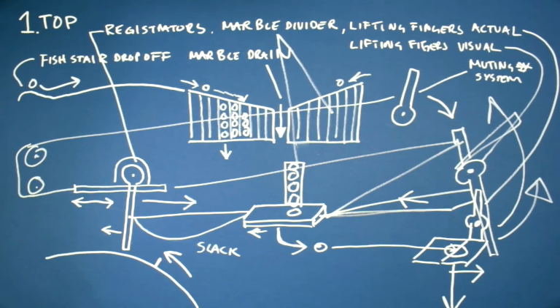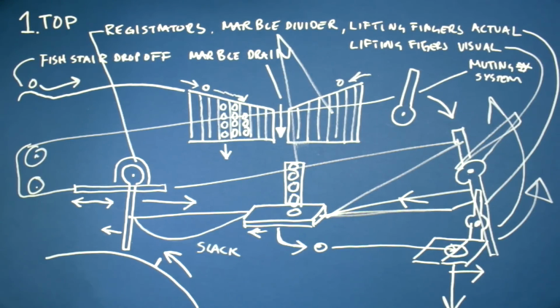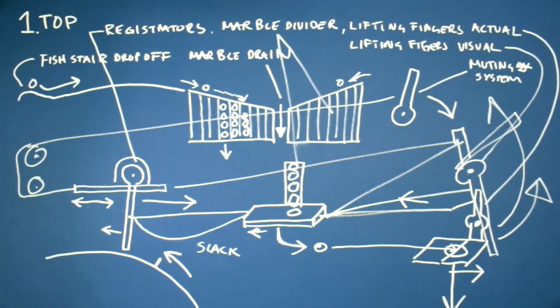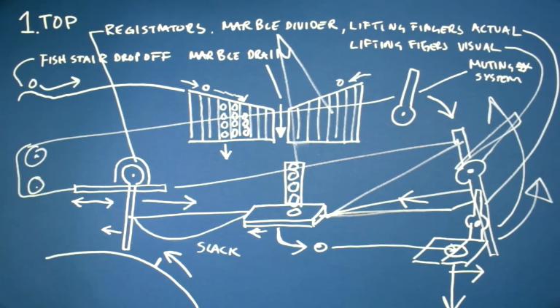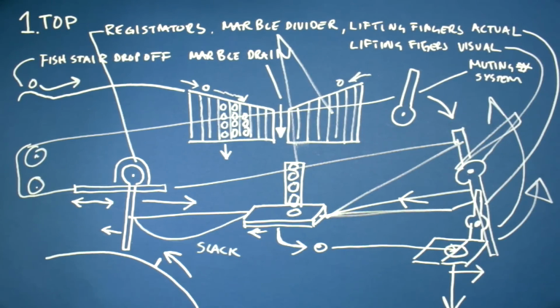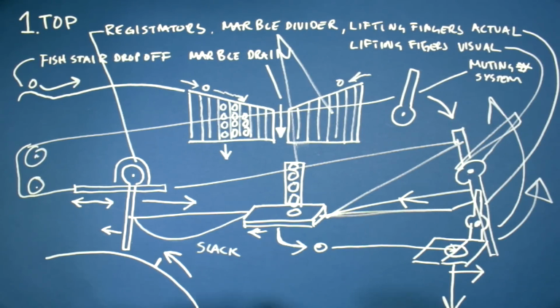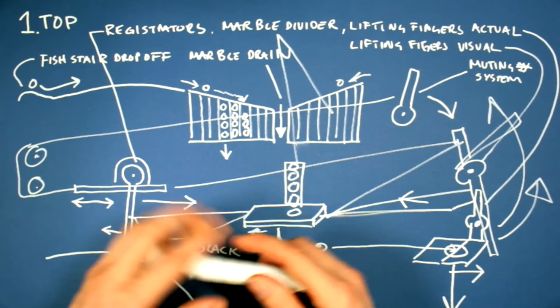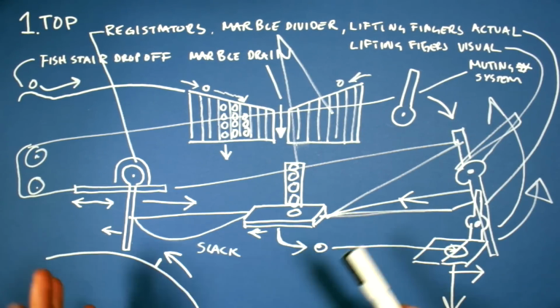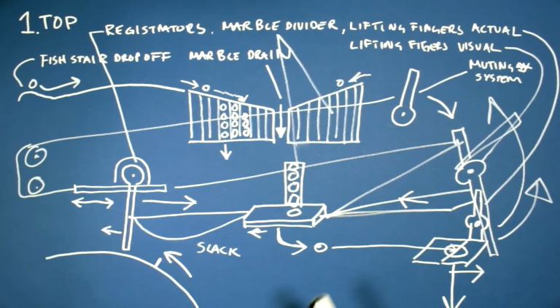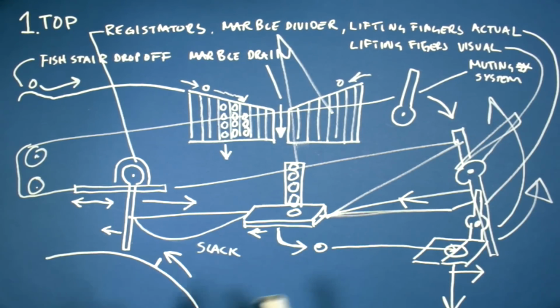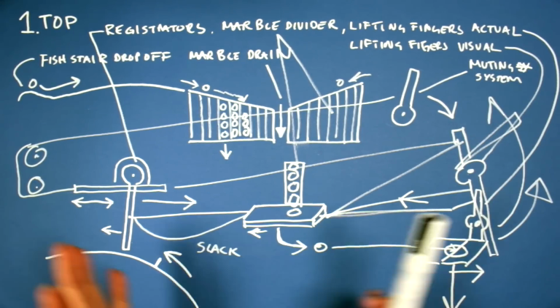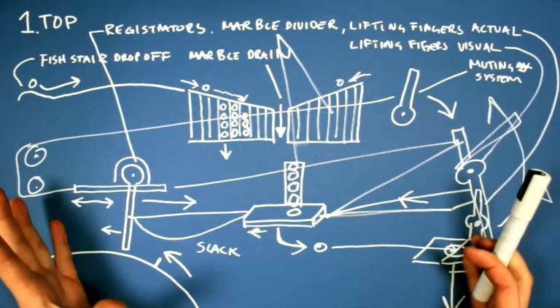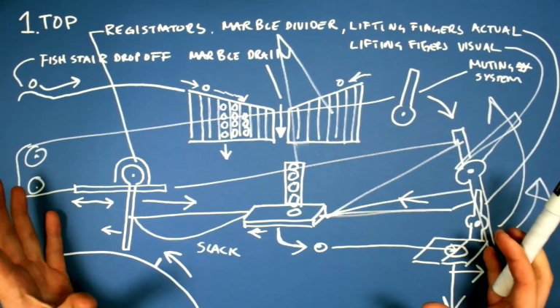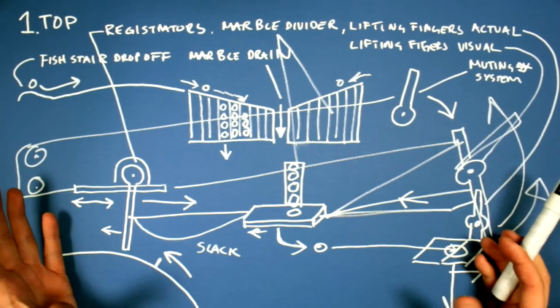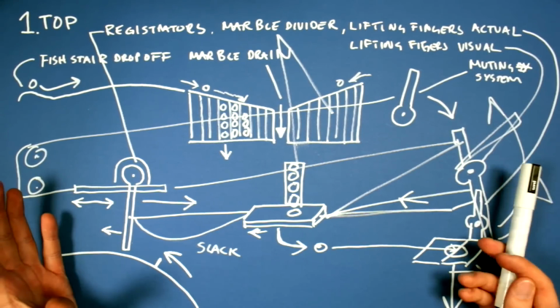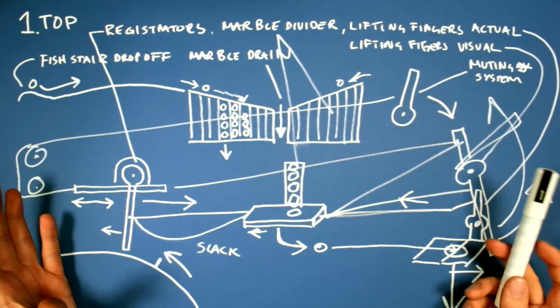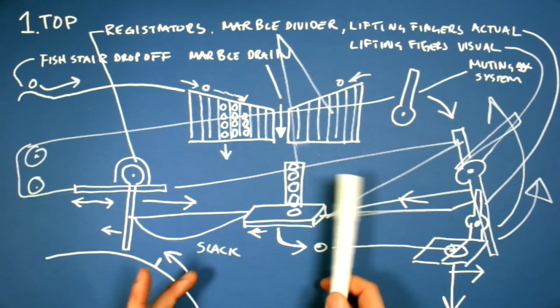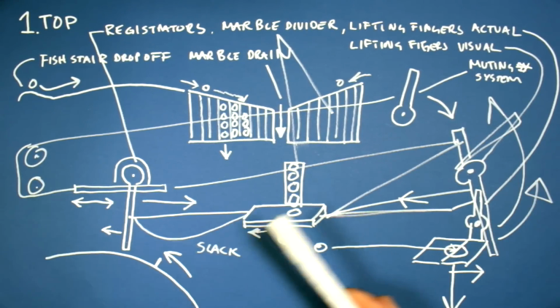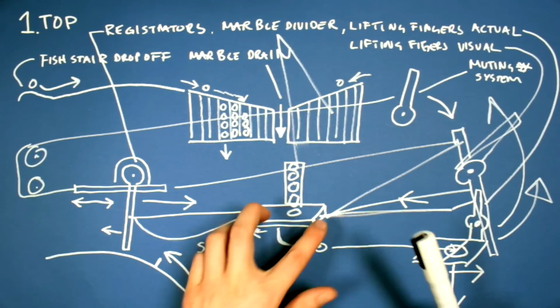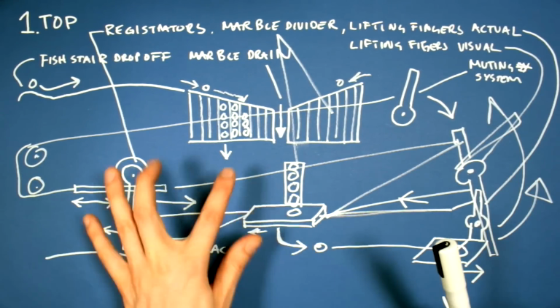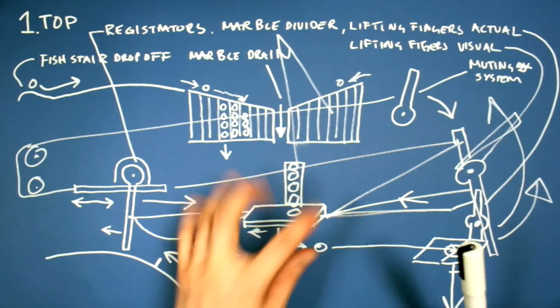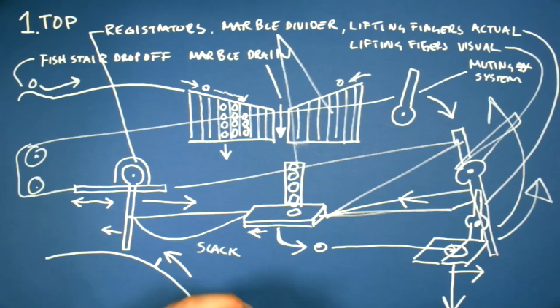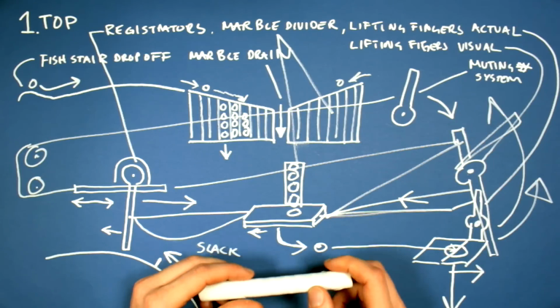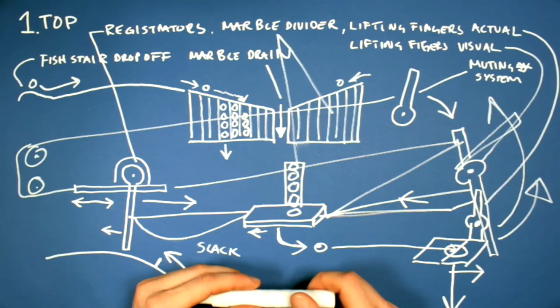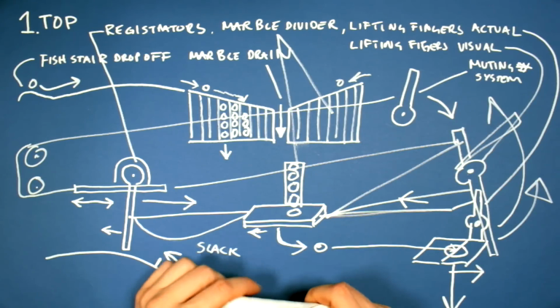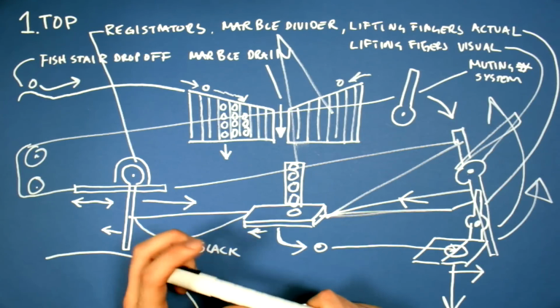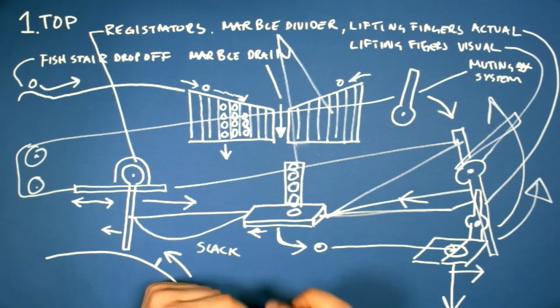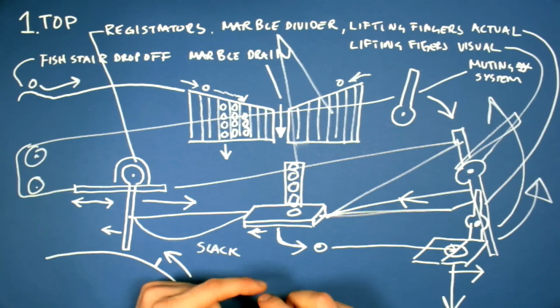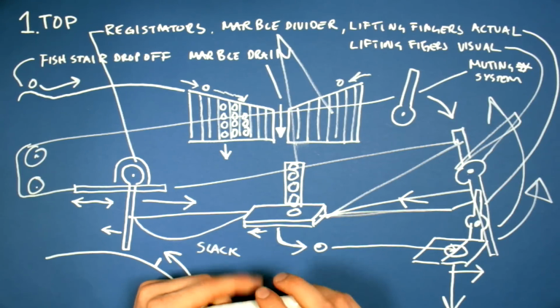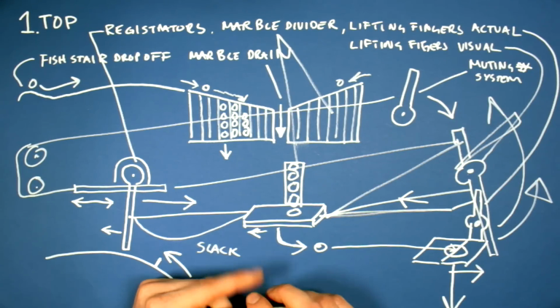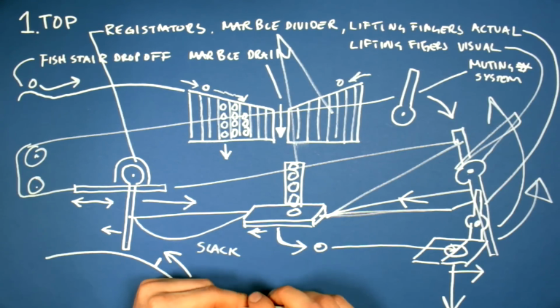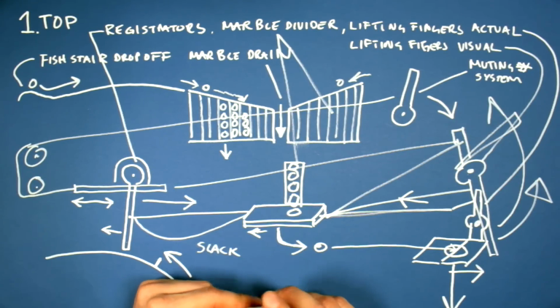I hope I did my best trying to explain this section, and I think this system is going to make Marble Machine X a success.